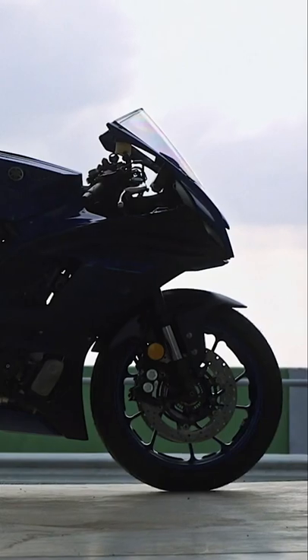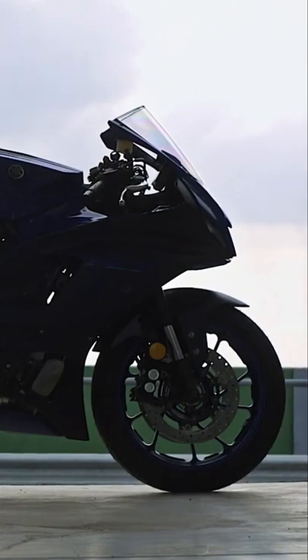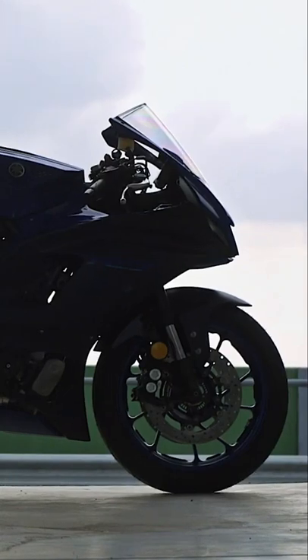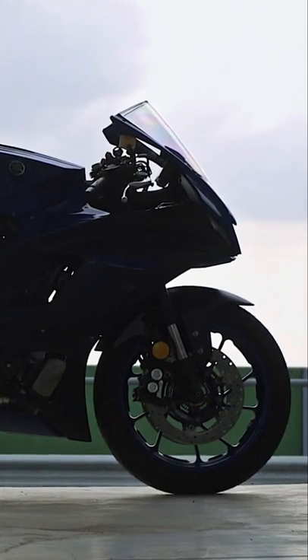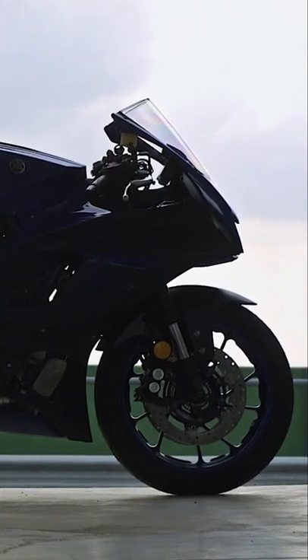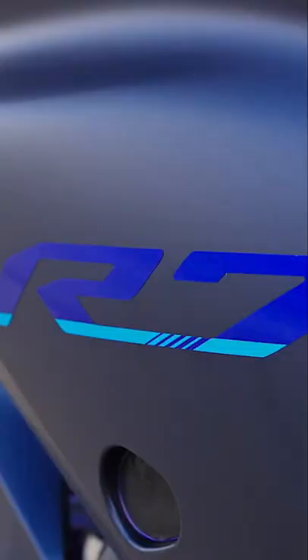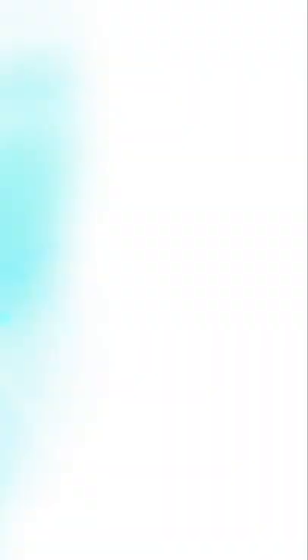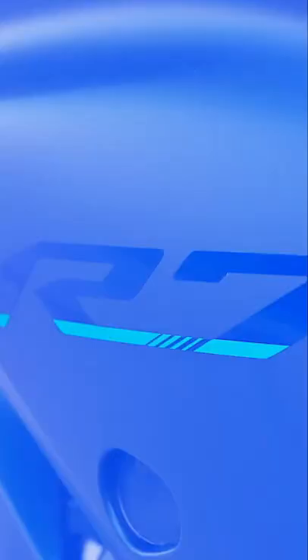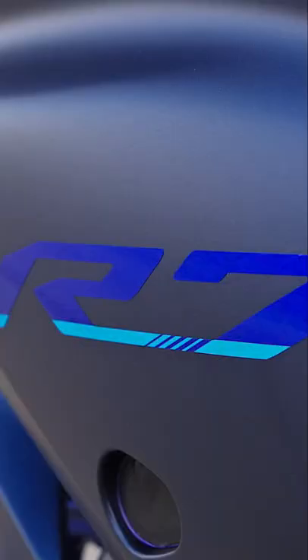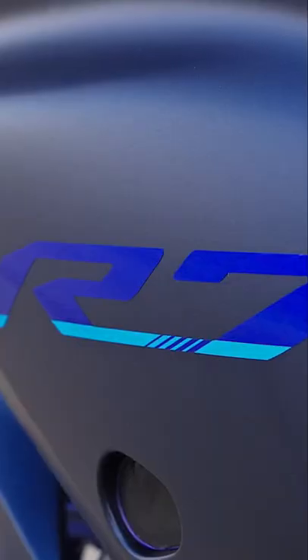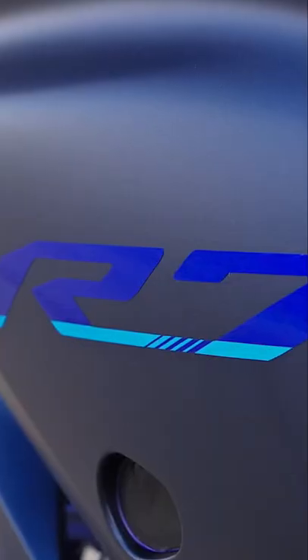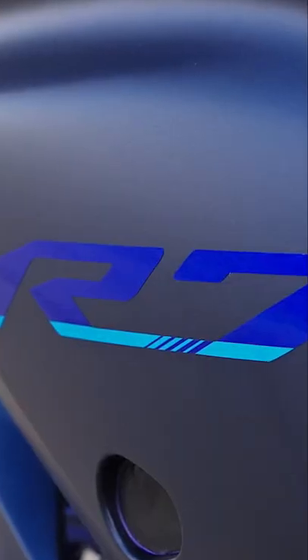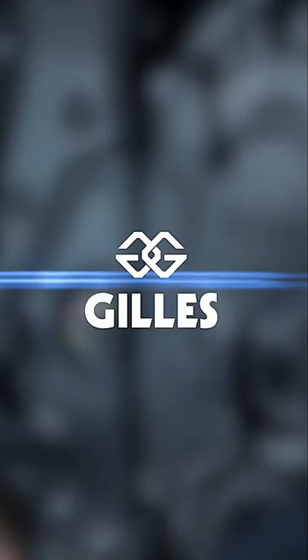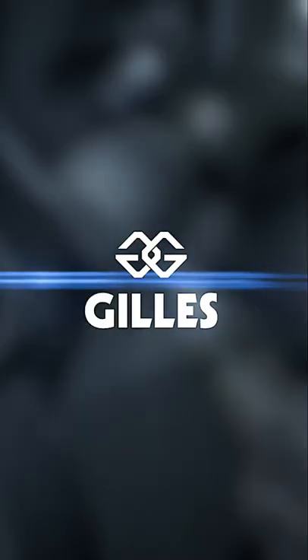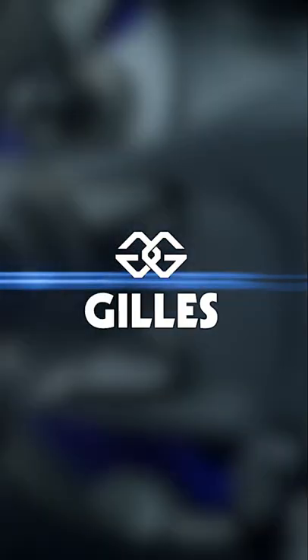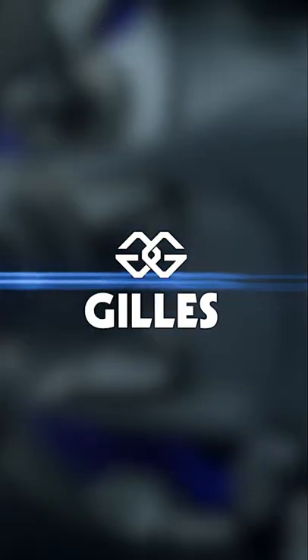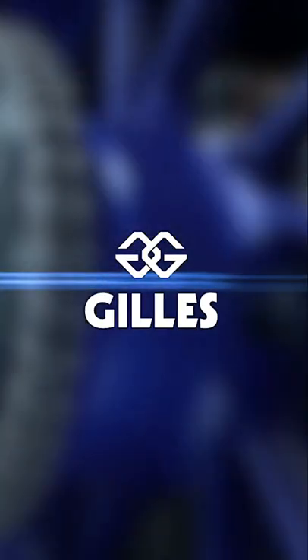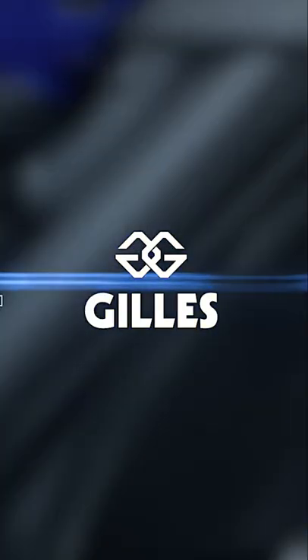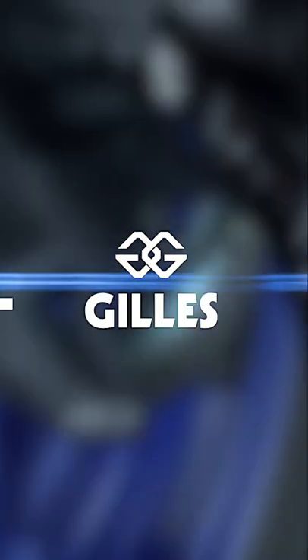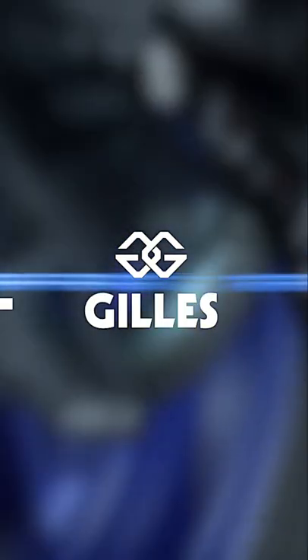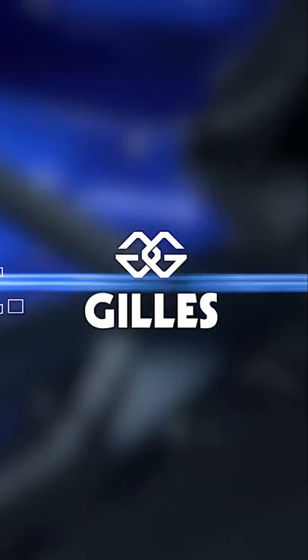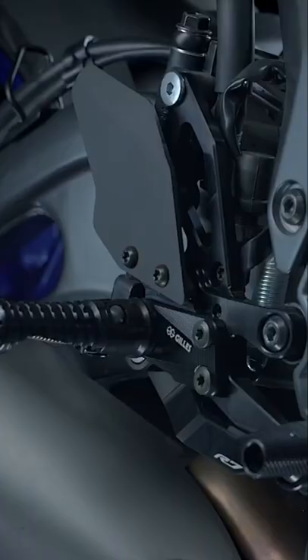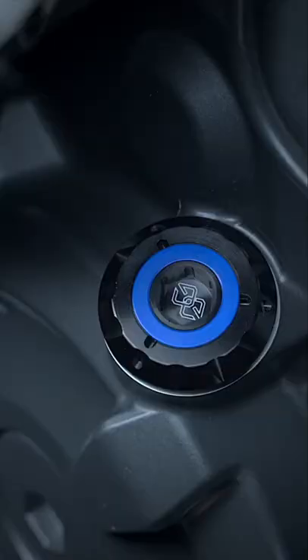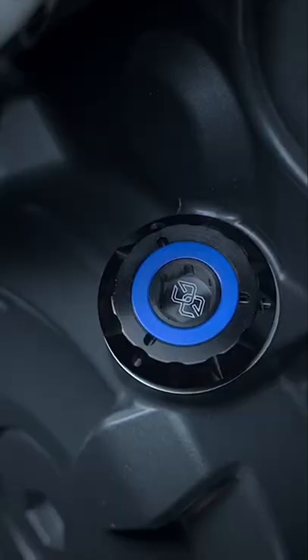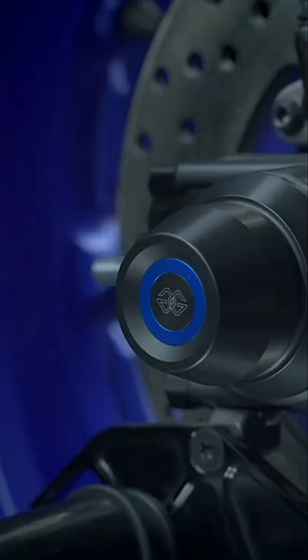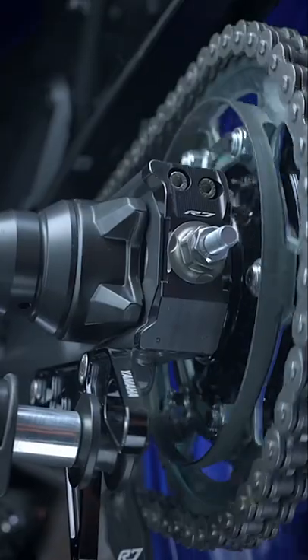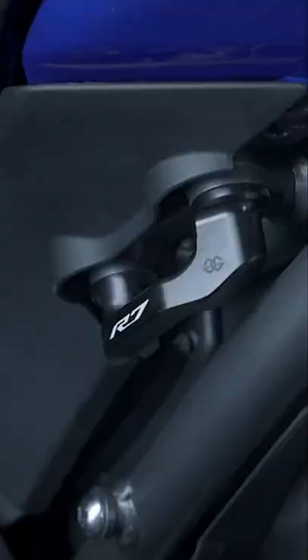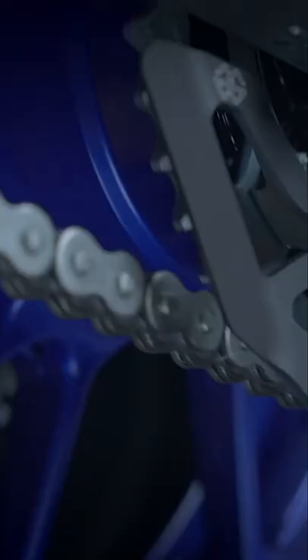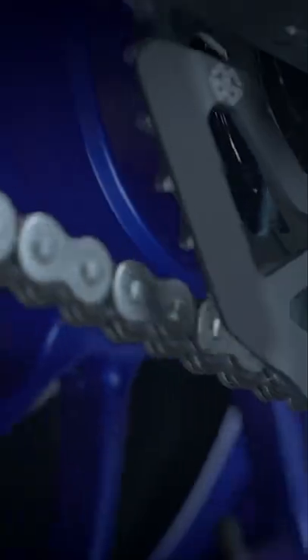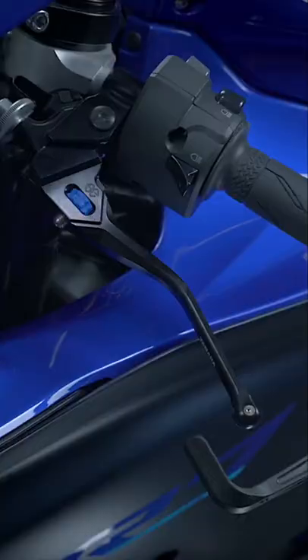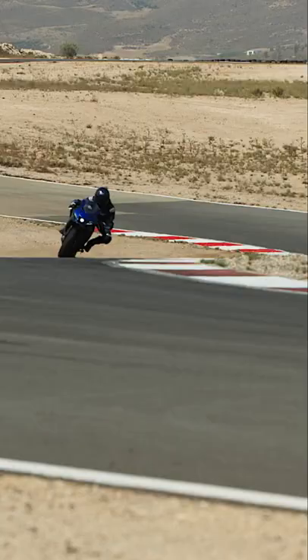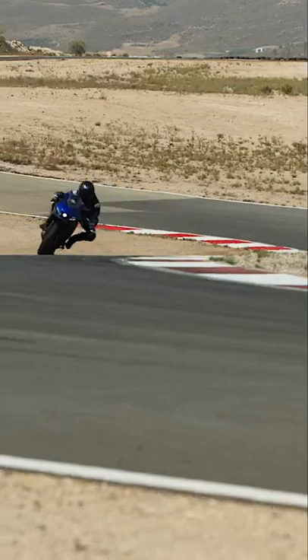New Yamaha R7 with official Gilles accessories, which are useful for both track and street use.